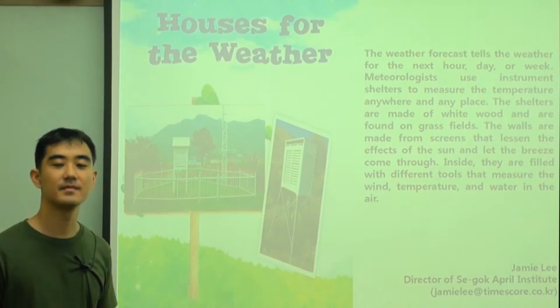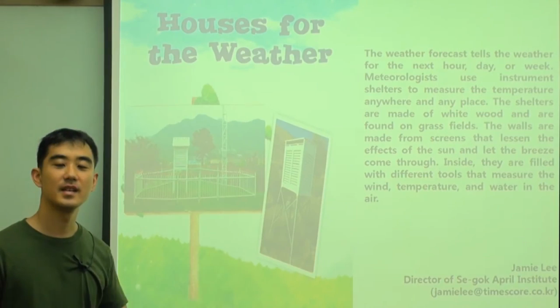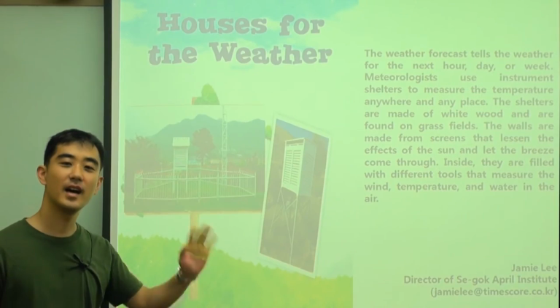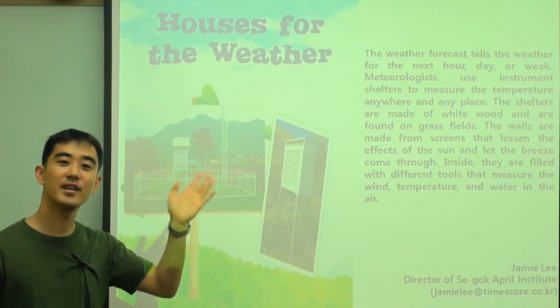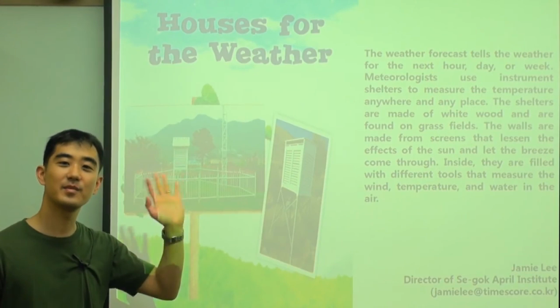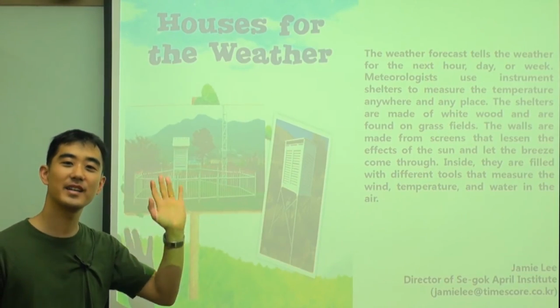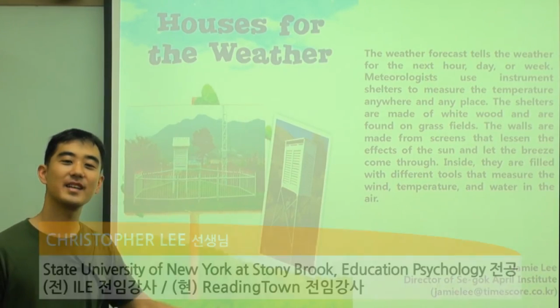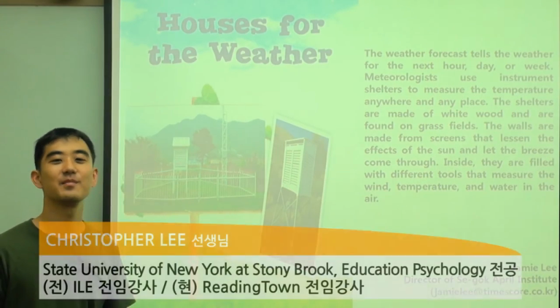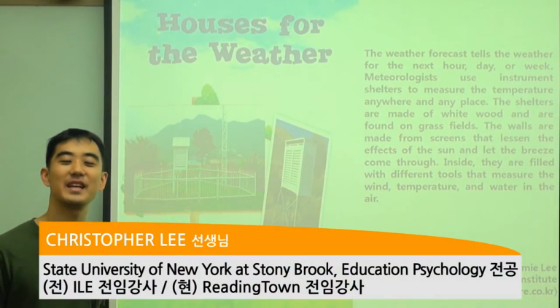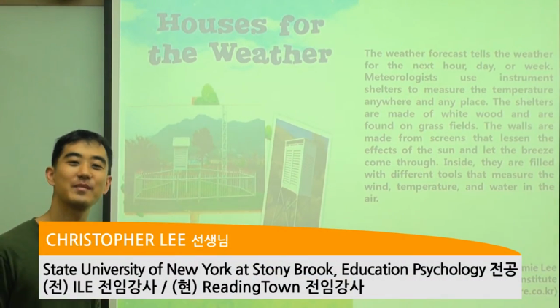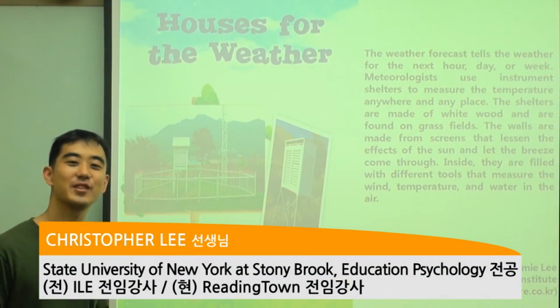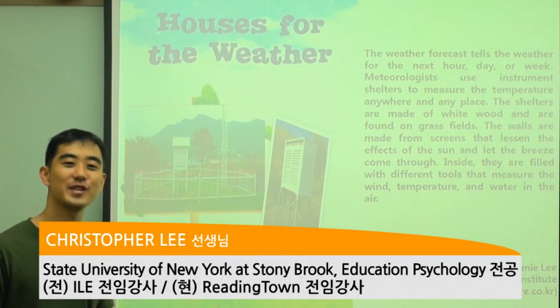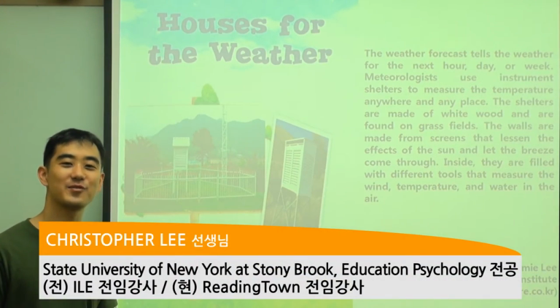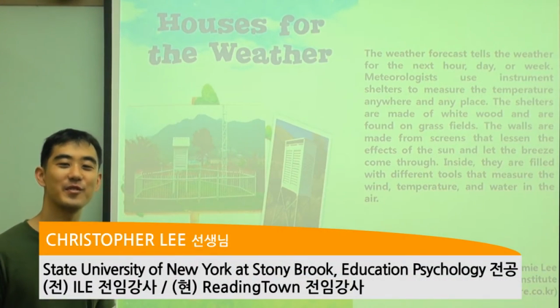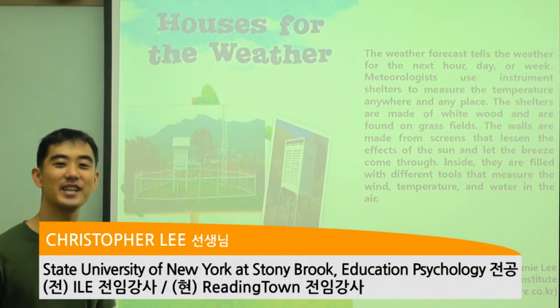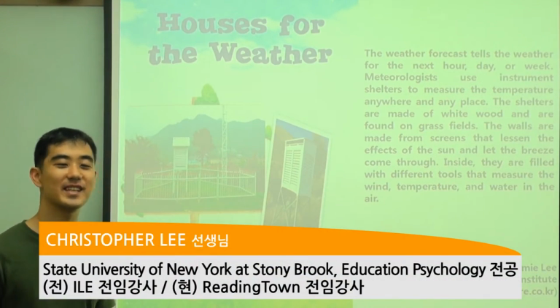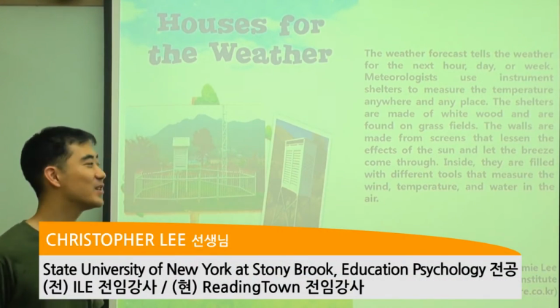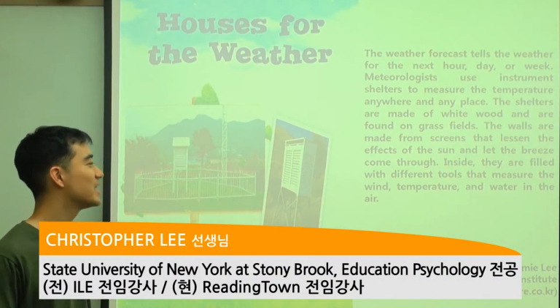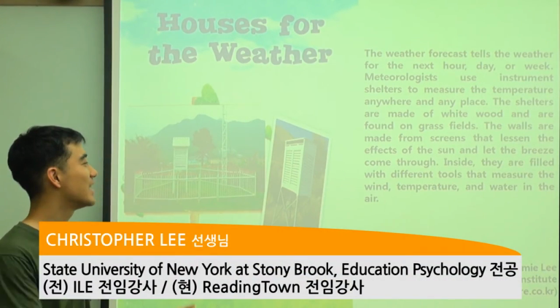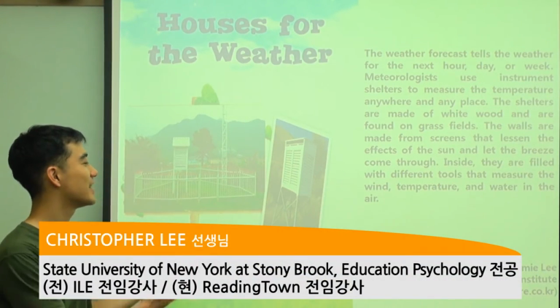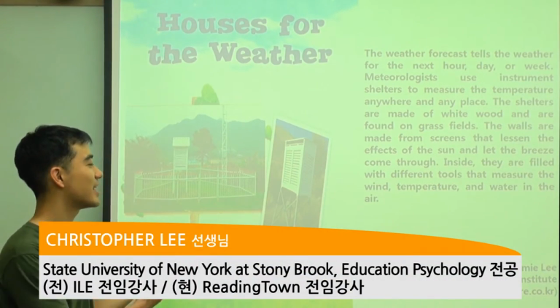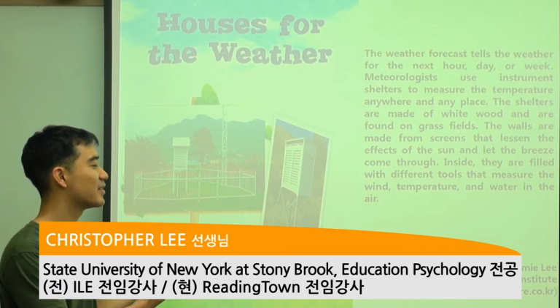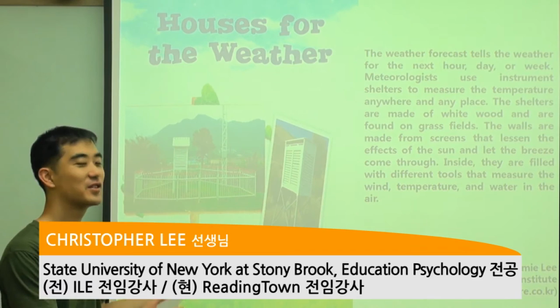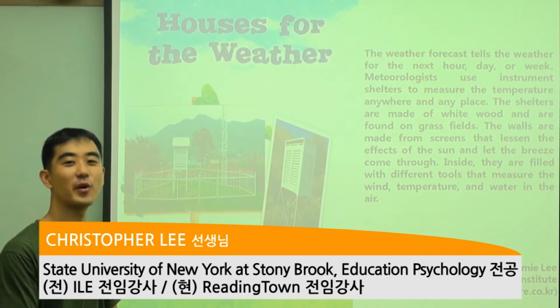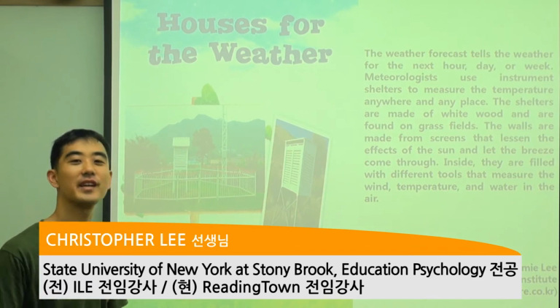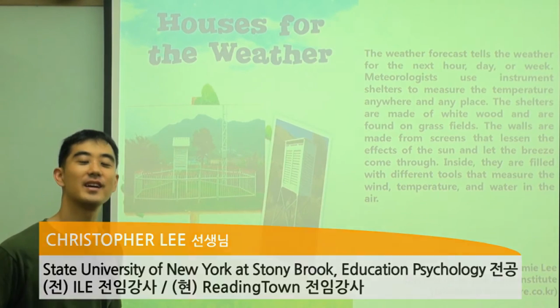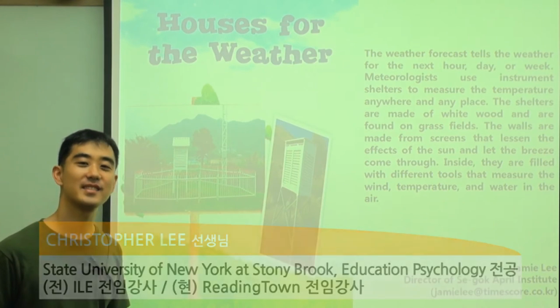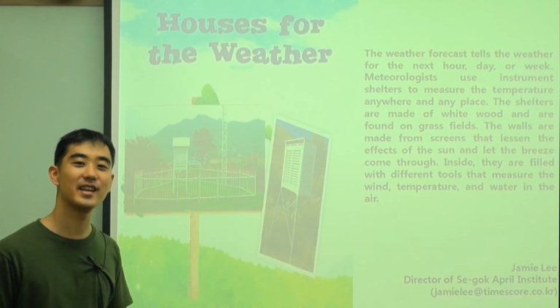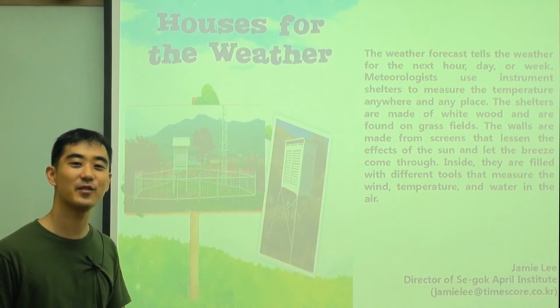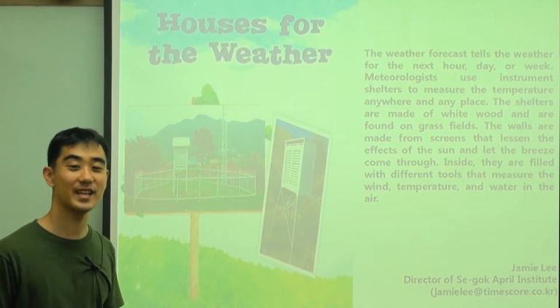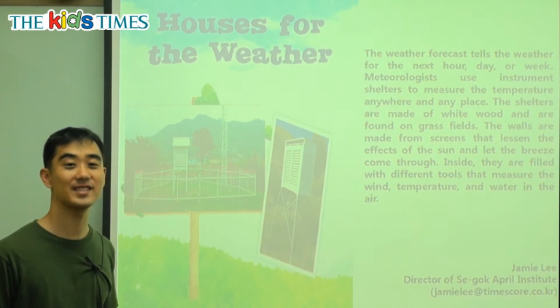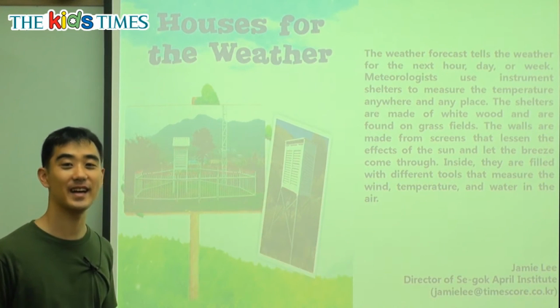Hi everybody. My name is Chris from Reading Town and thank you for joining us today for Kids Times.